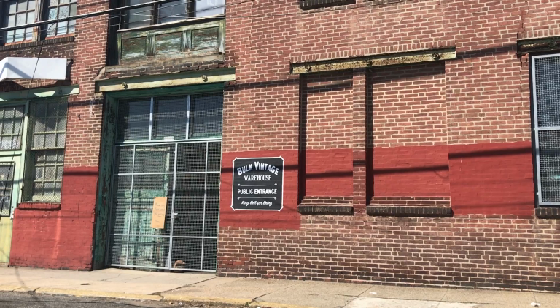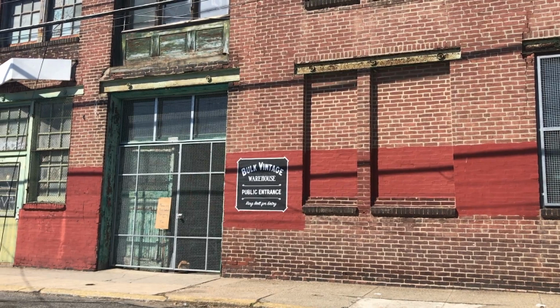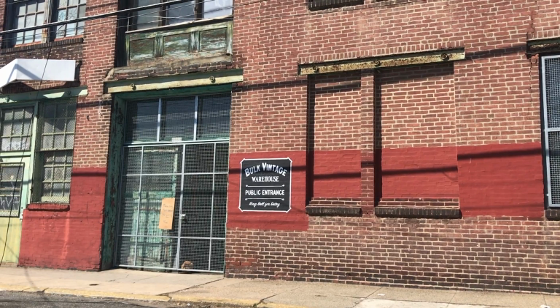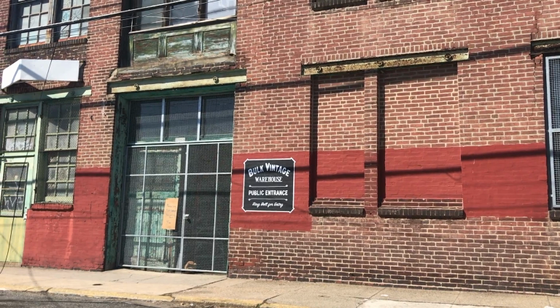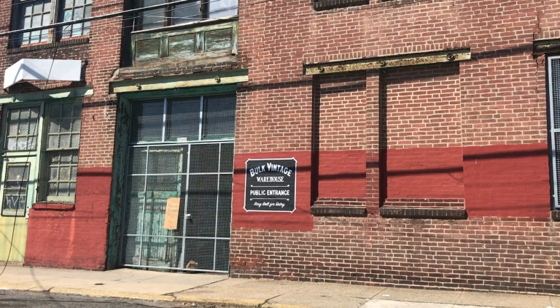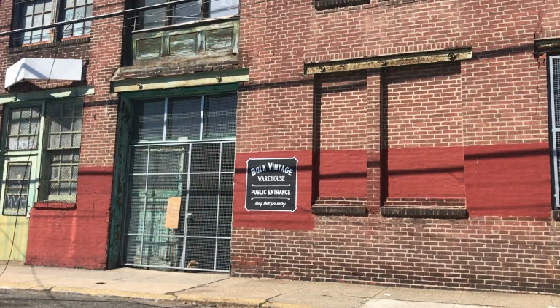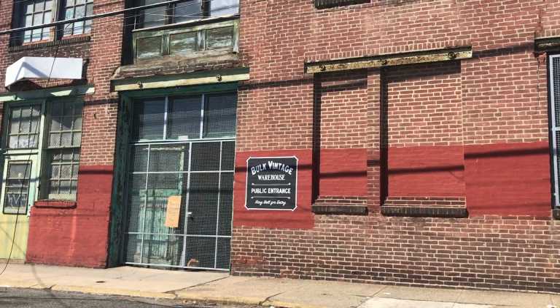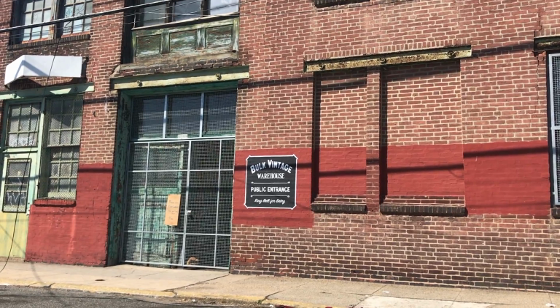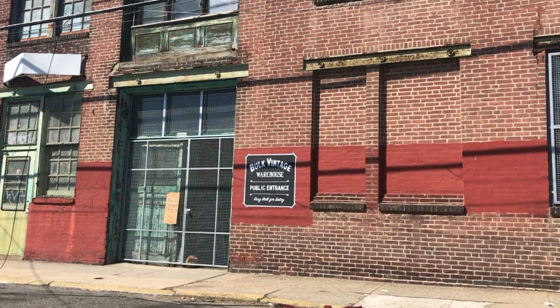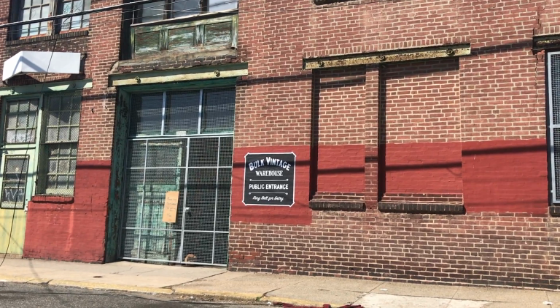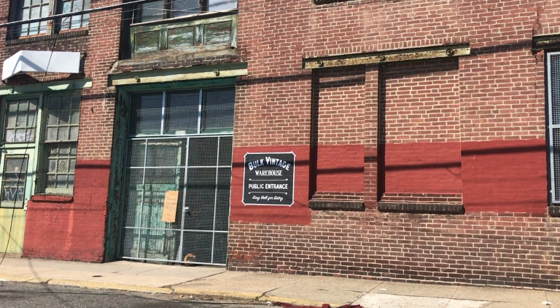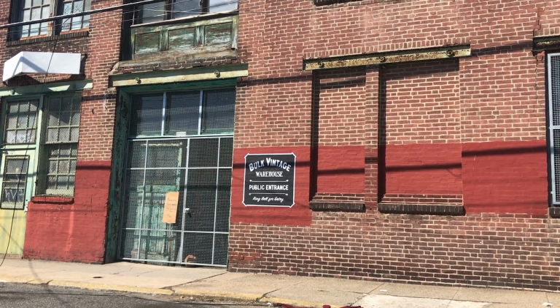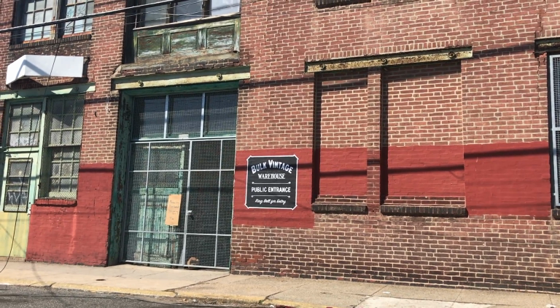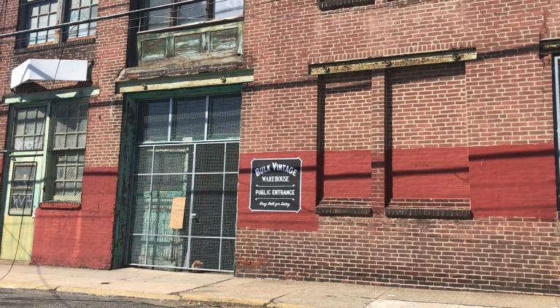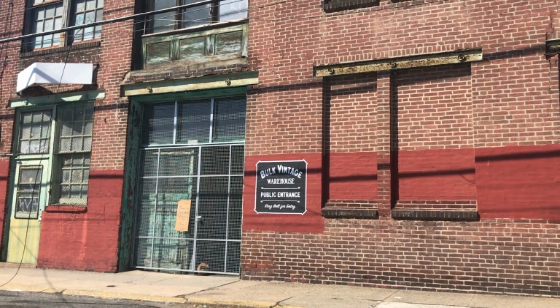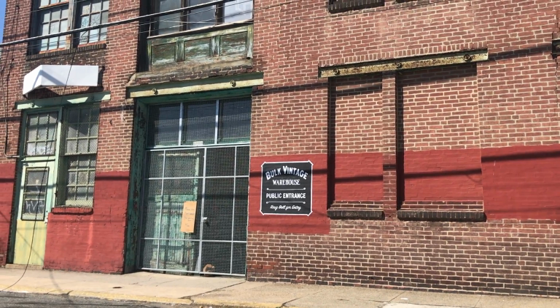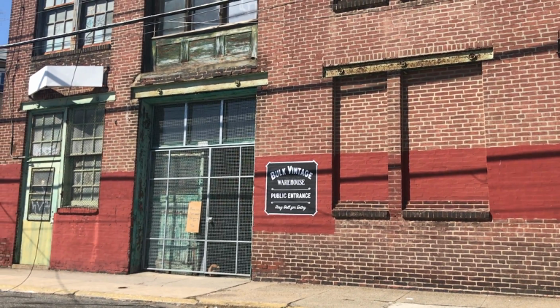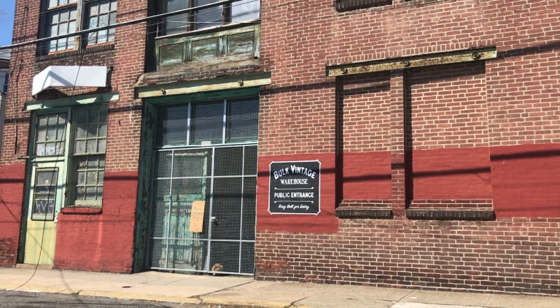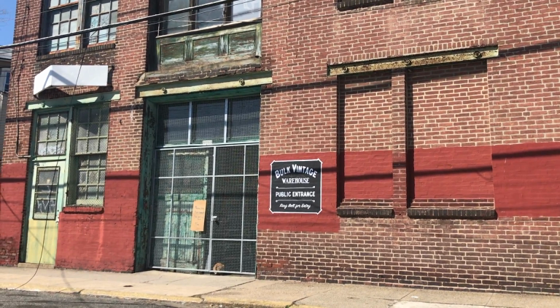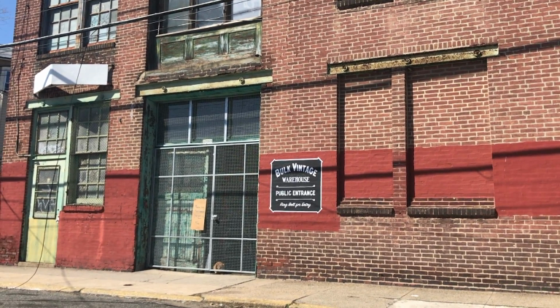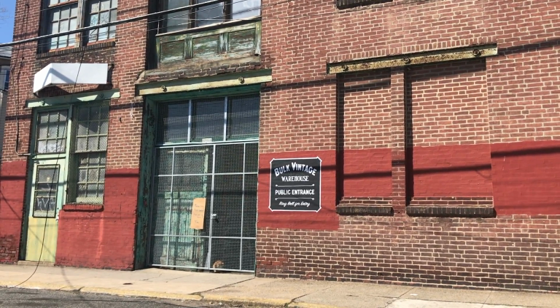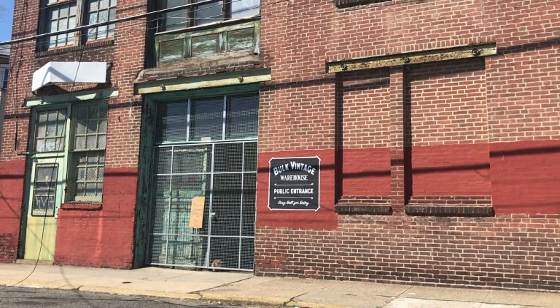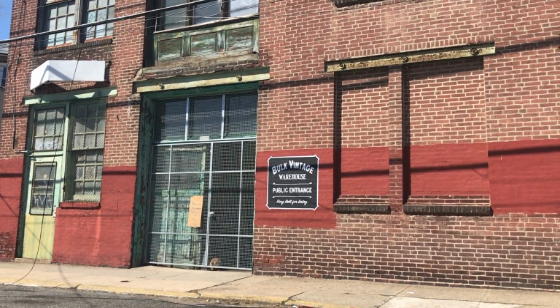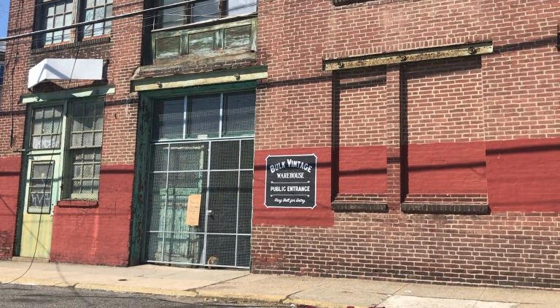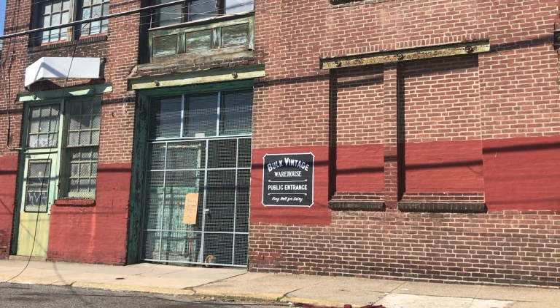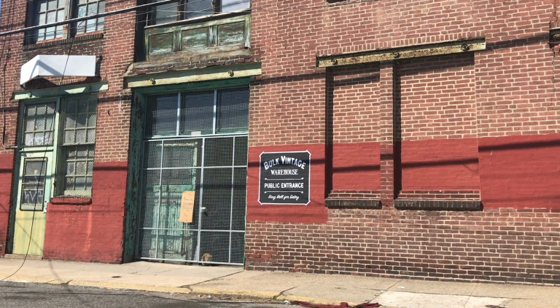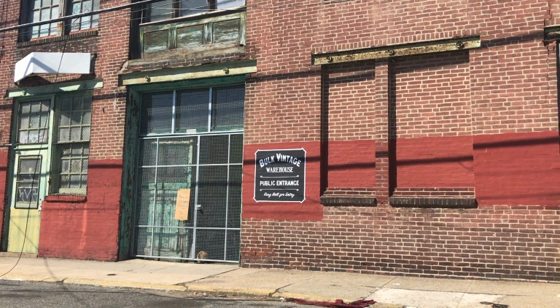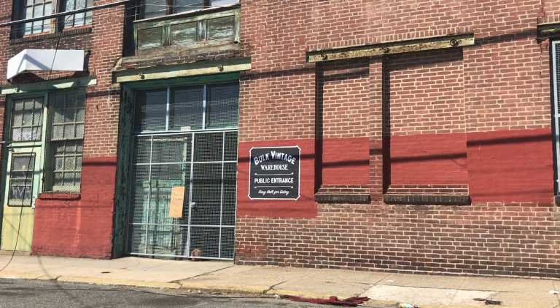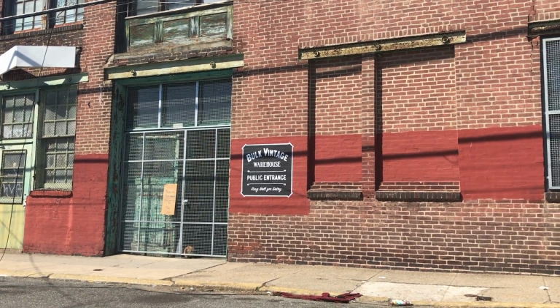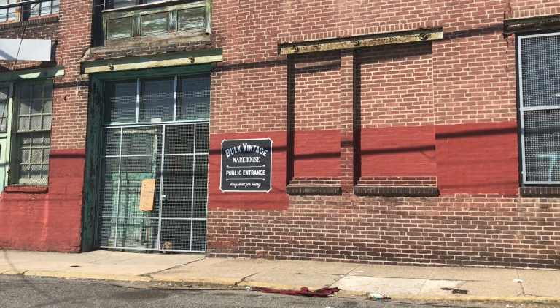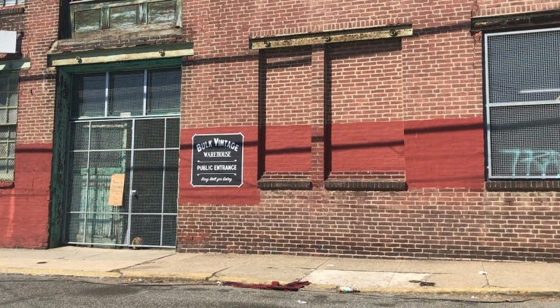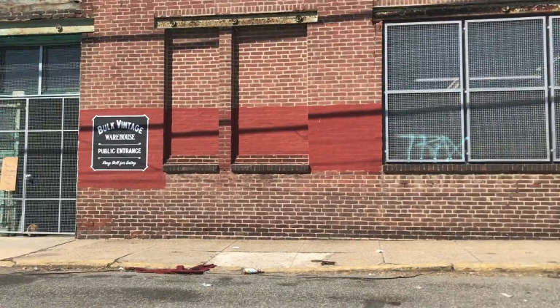We're at the bulk vintage spot now. We'll see how it goes. They've got cats, which I think is really cute.